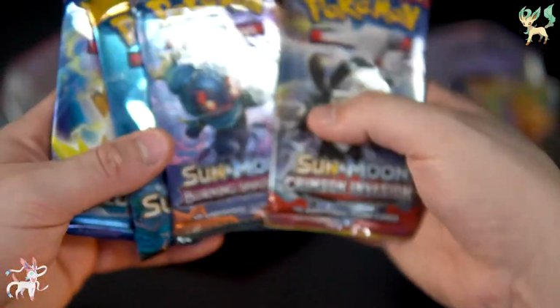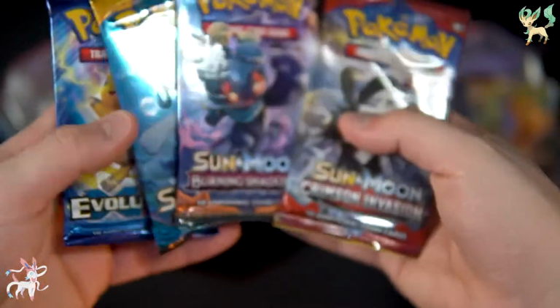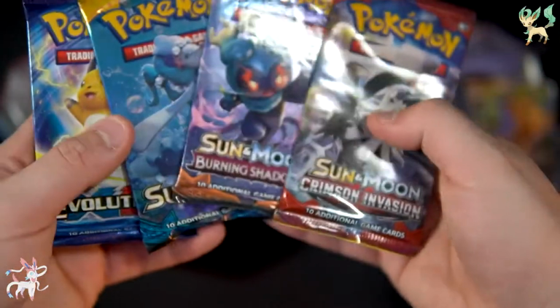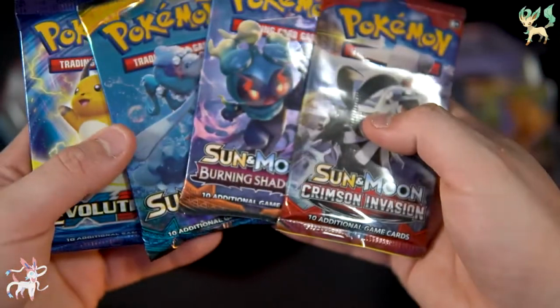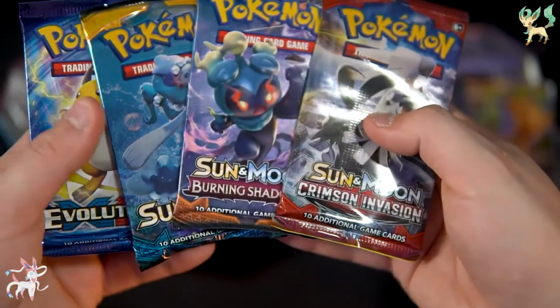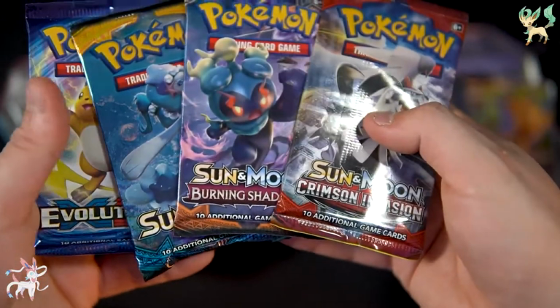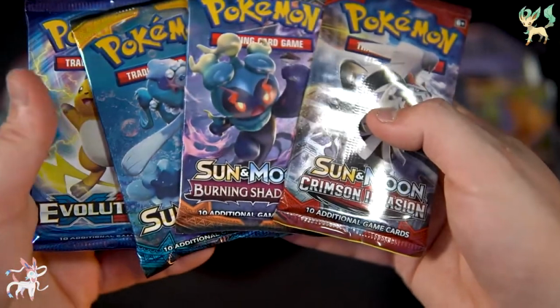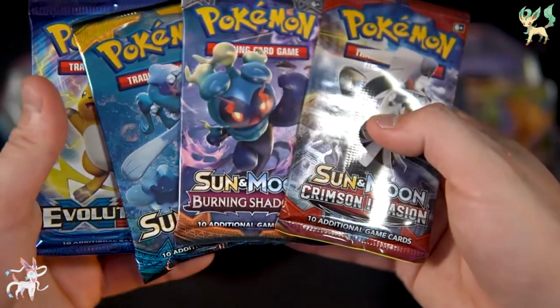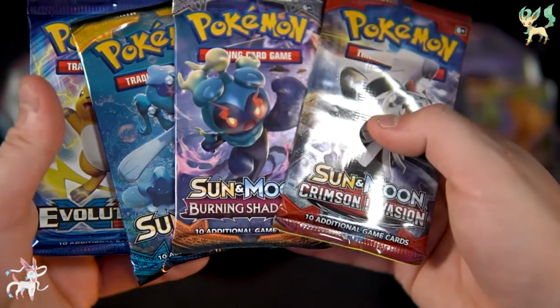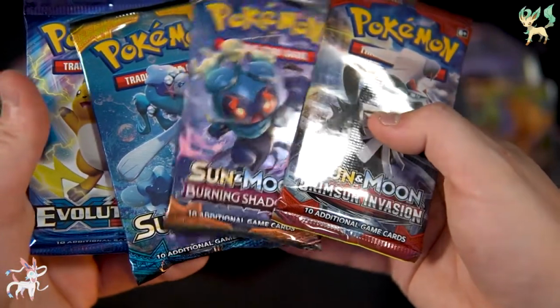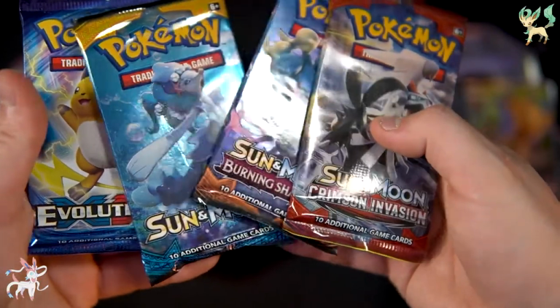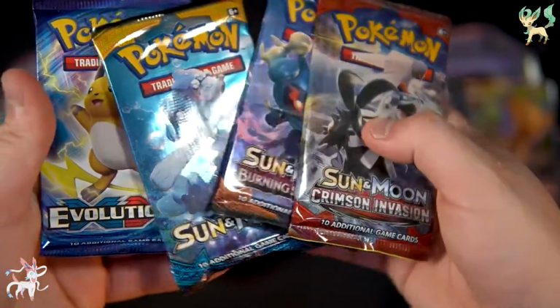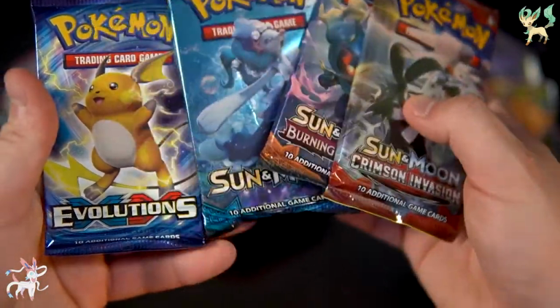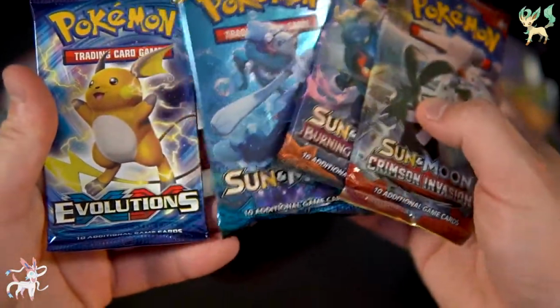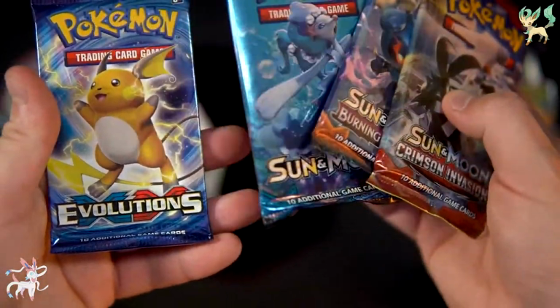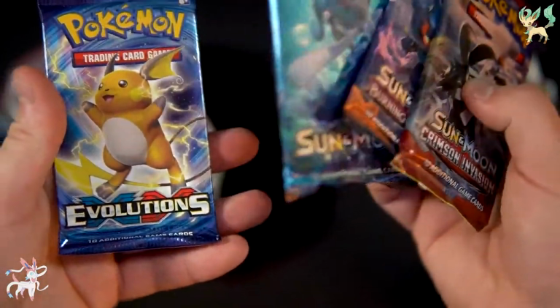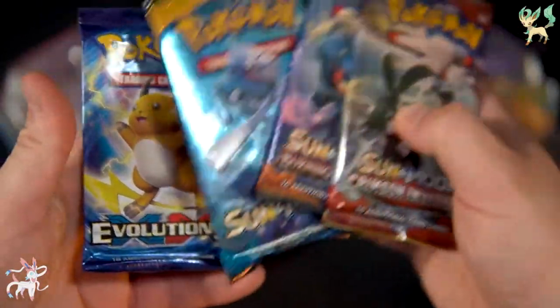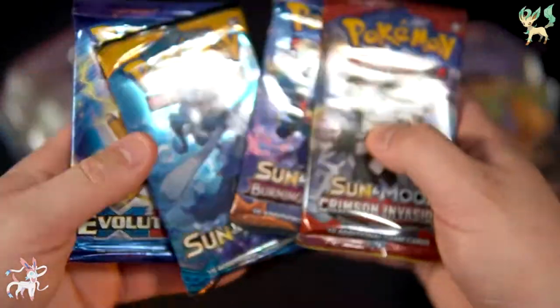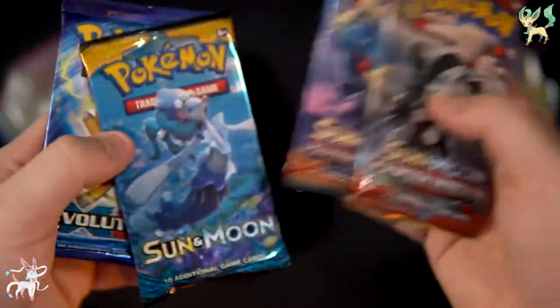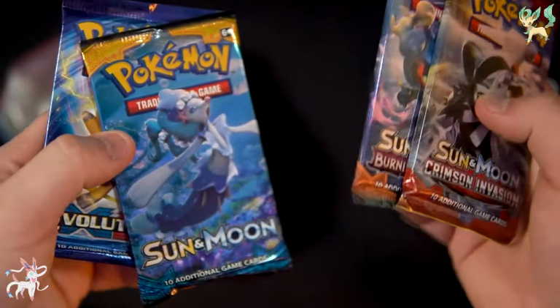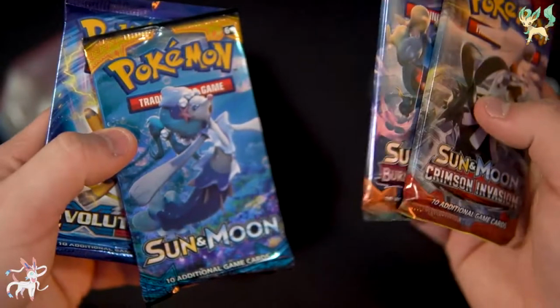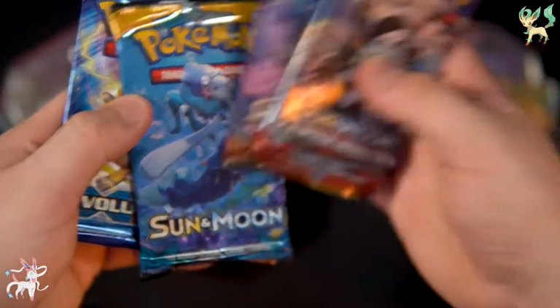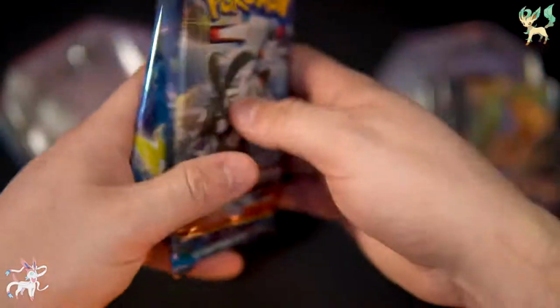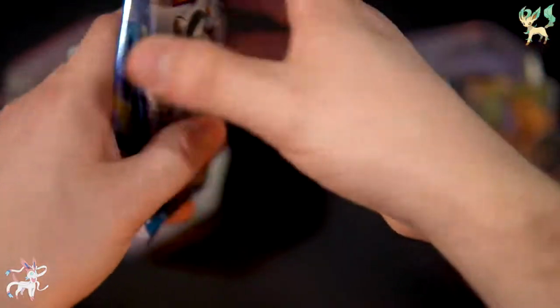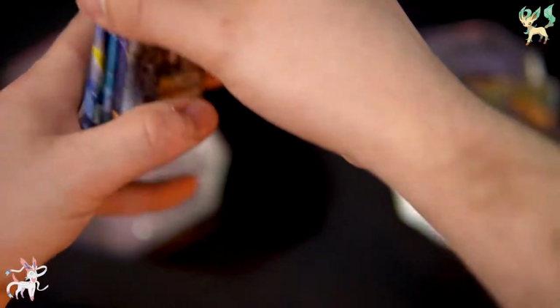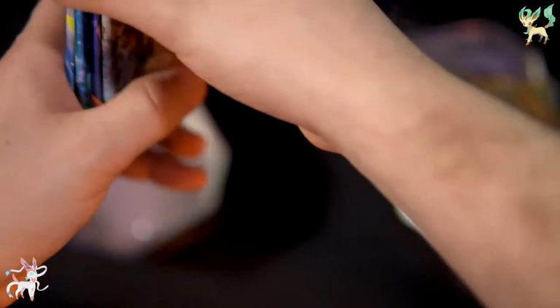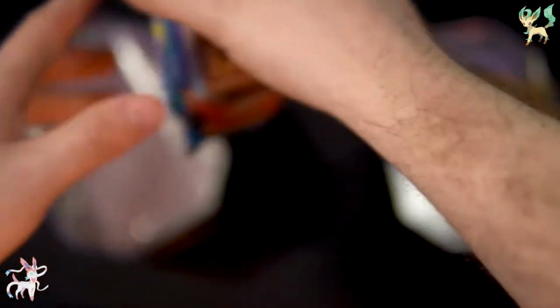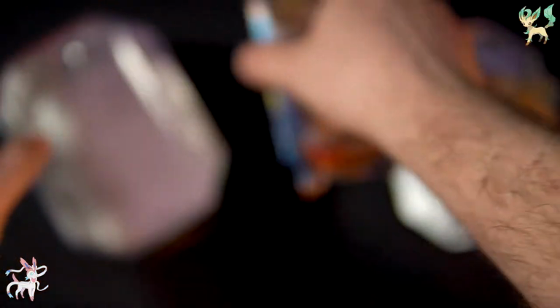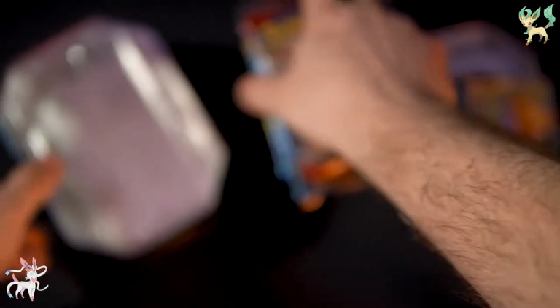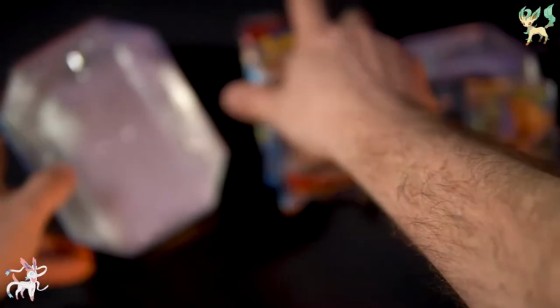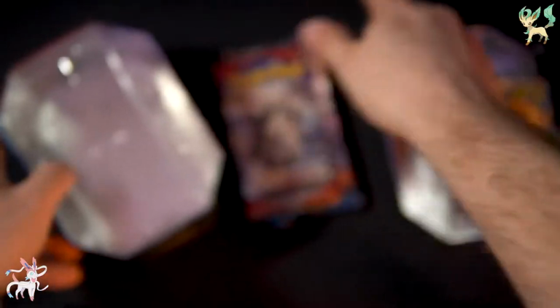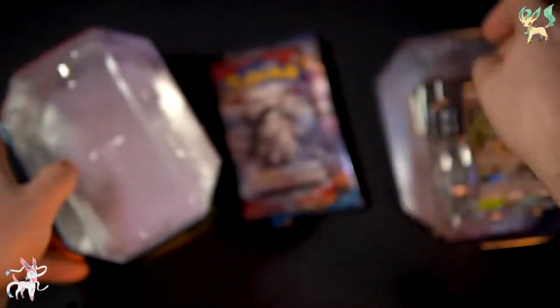So we got Crimson Invasion, Burning Shadows, and Evolutions, and then a Sun and Moon pack to open under this tin.